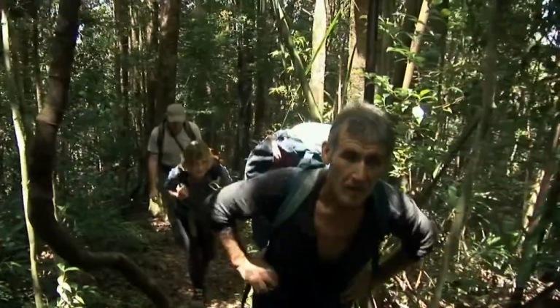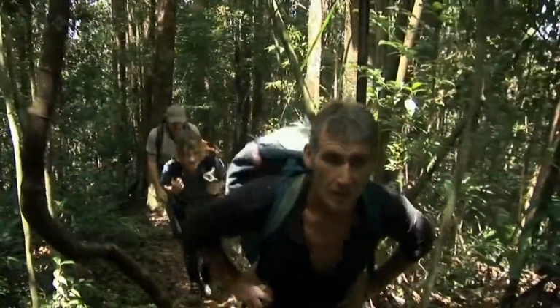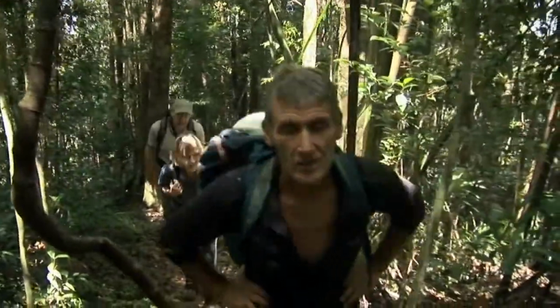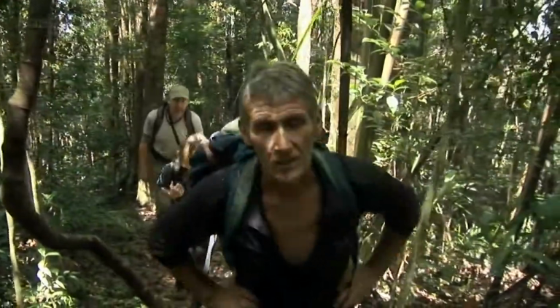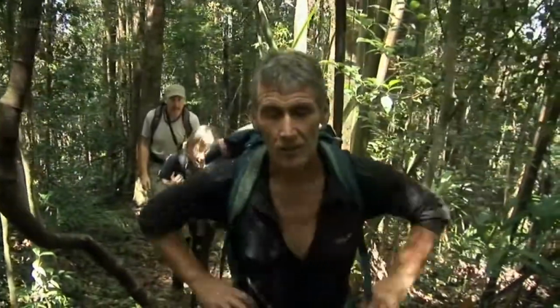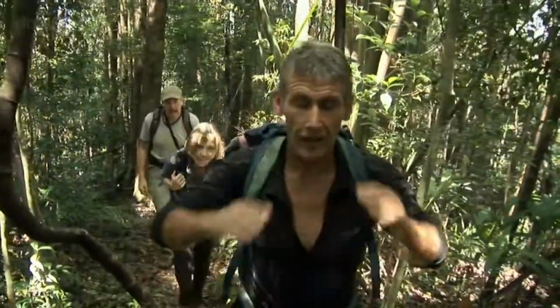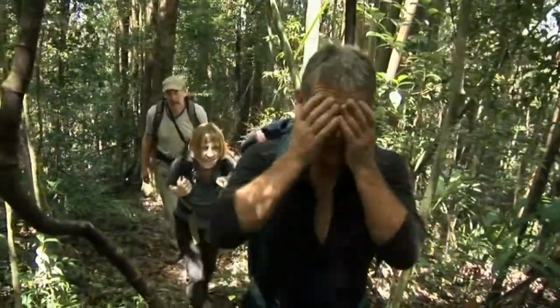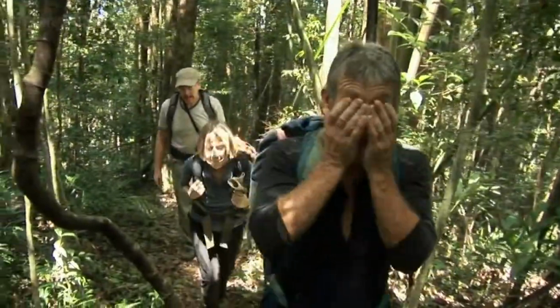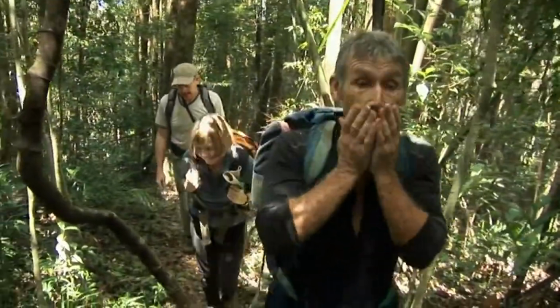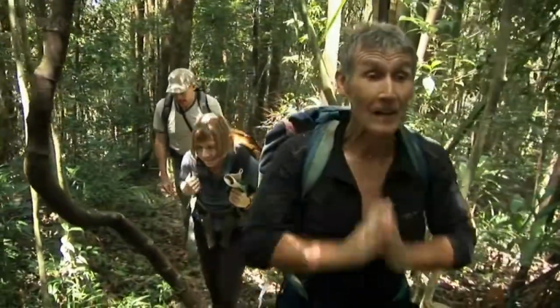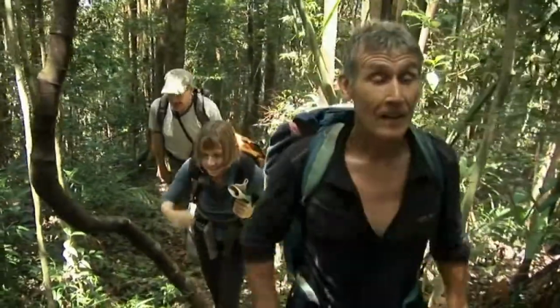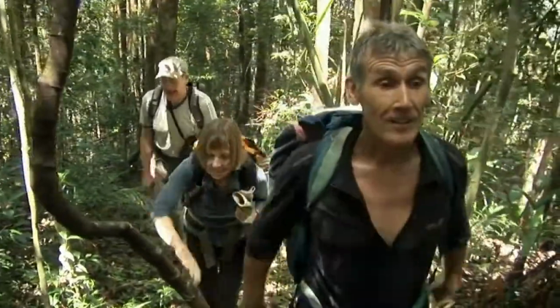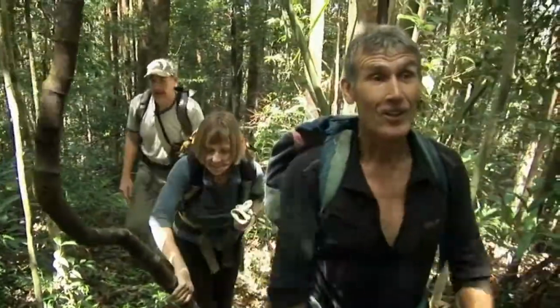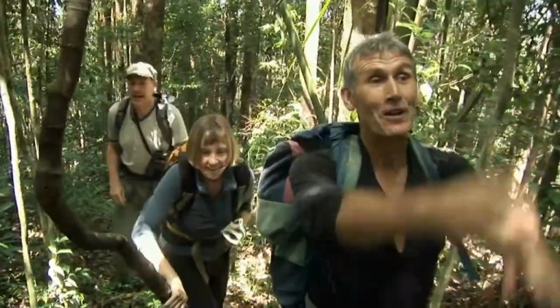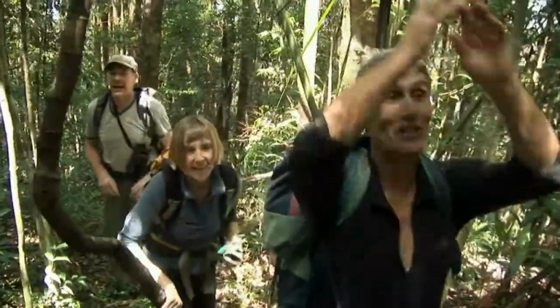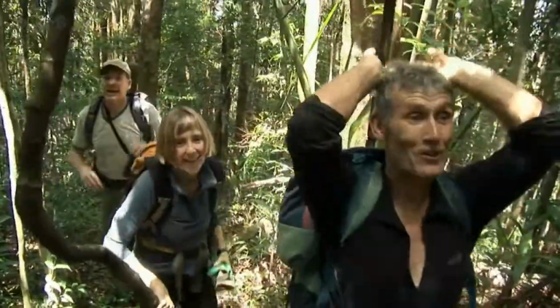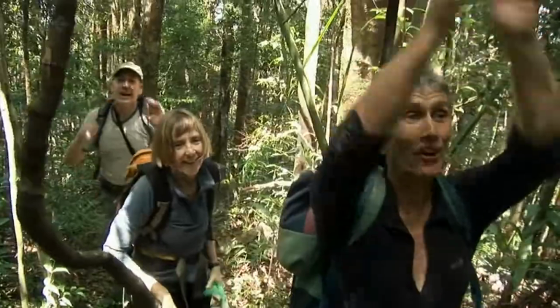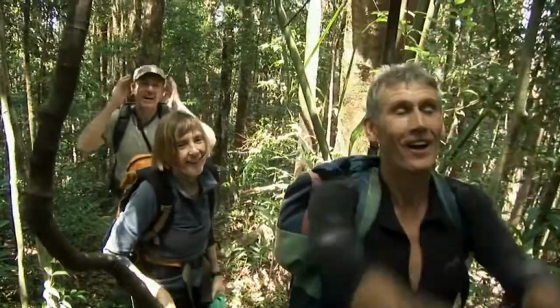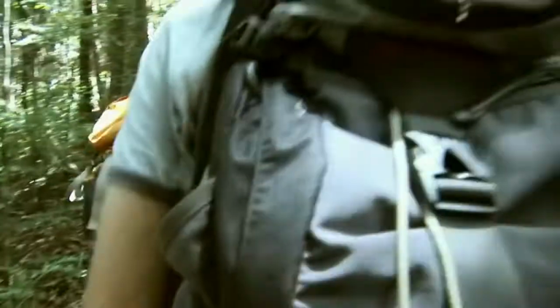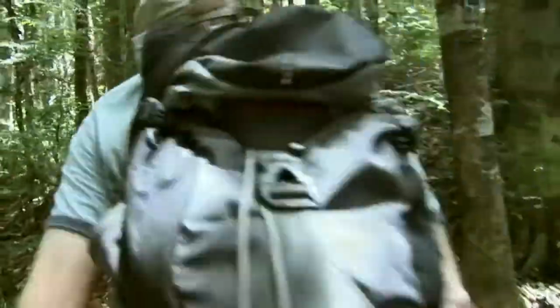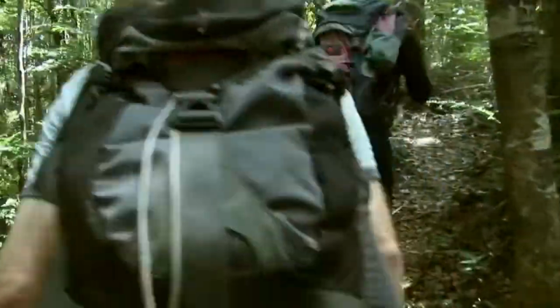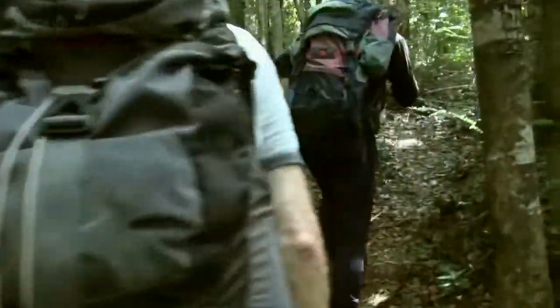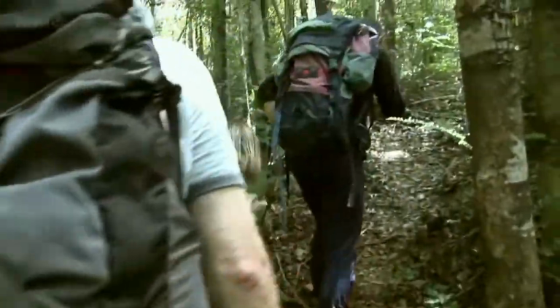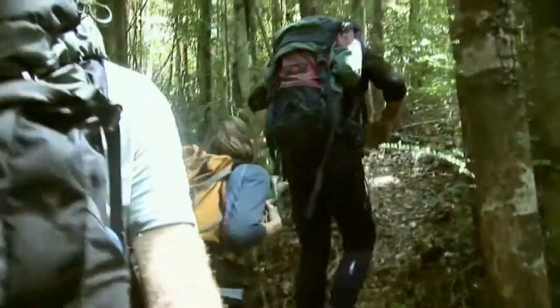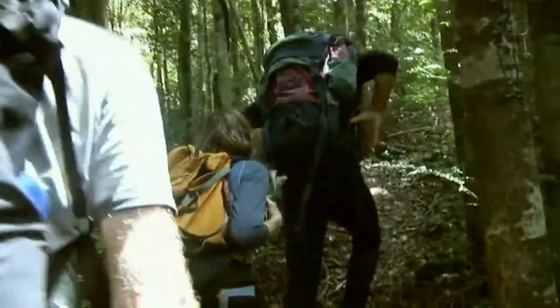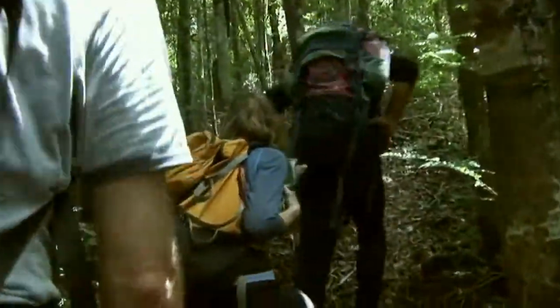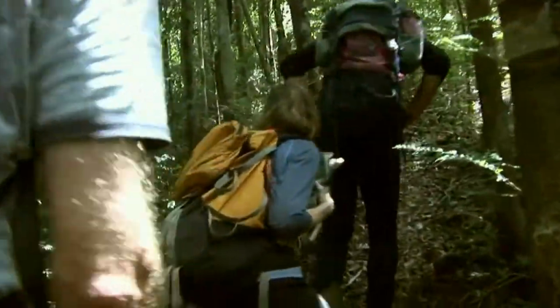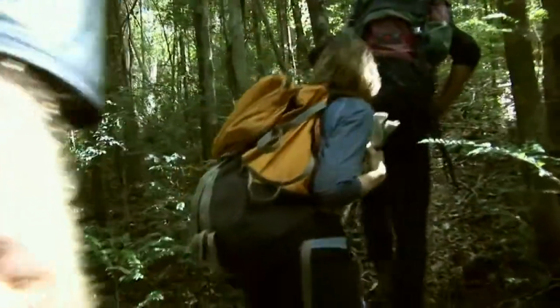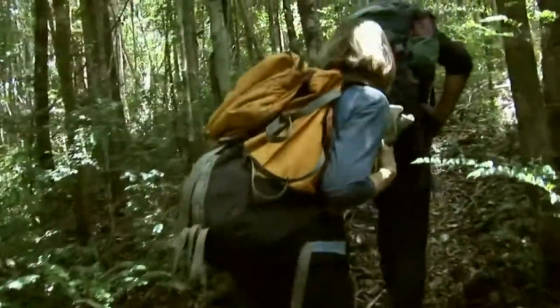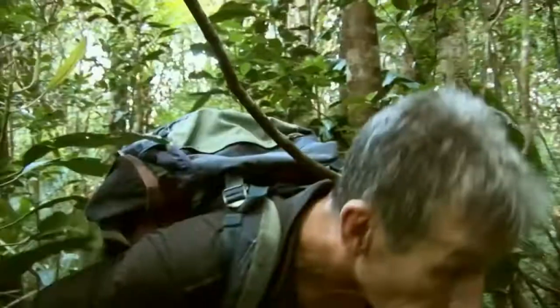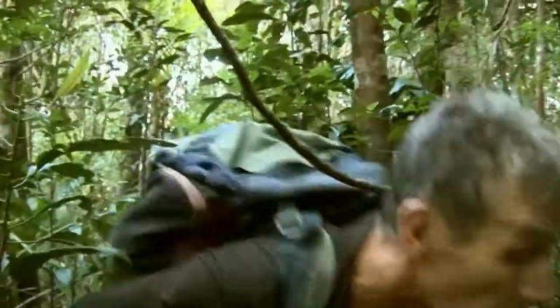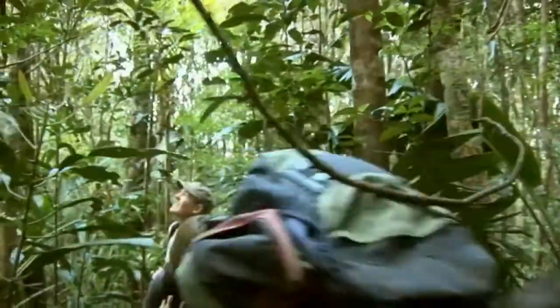Oh, this is a cruel hill. You just look up and it just goes on and on up, hundreds of metres. It's a brute.